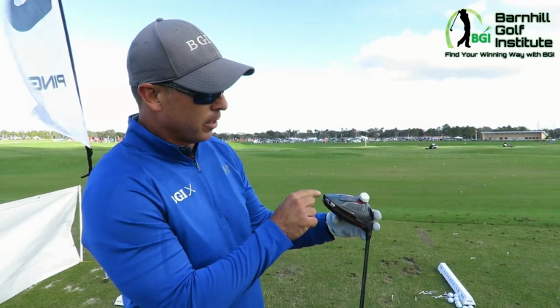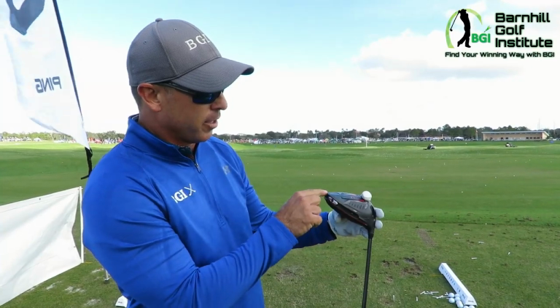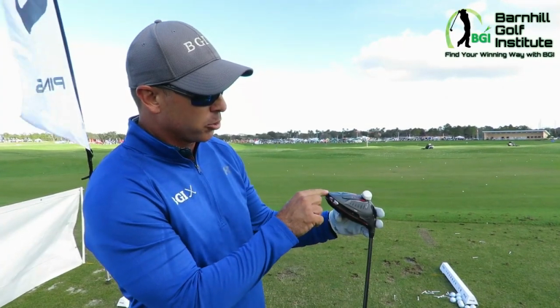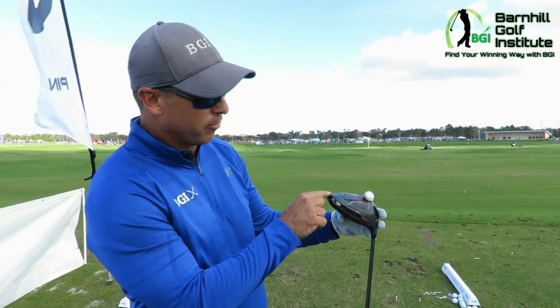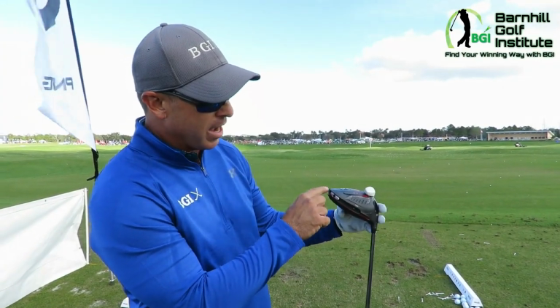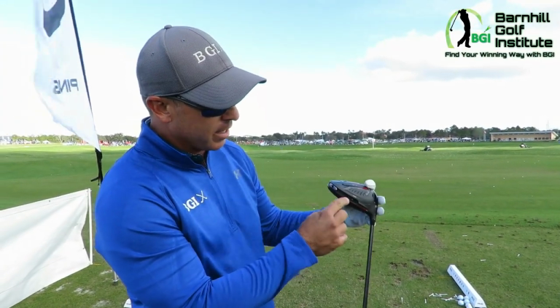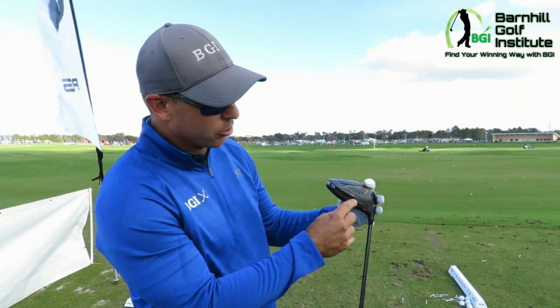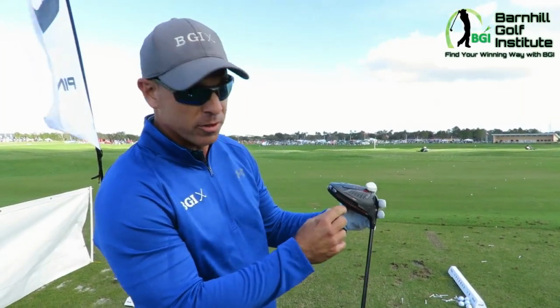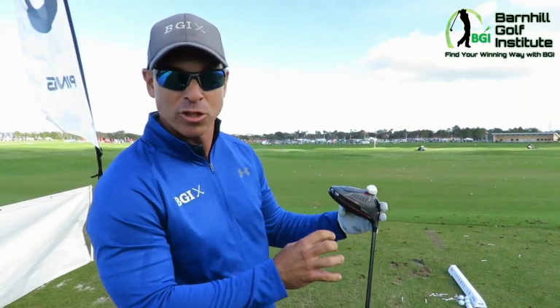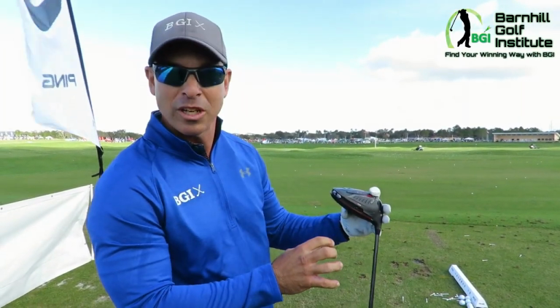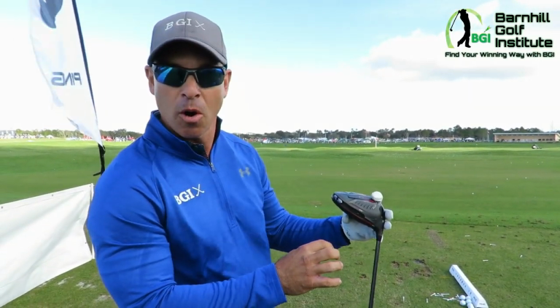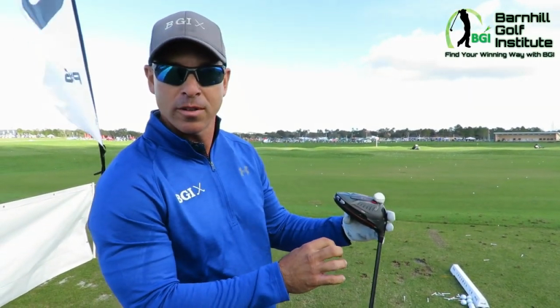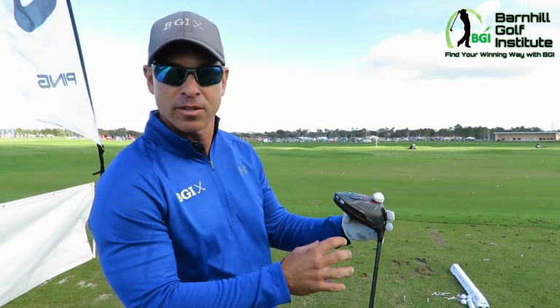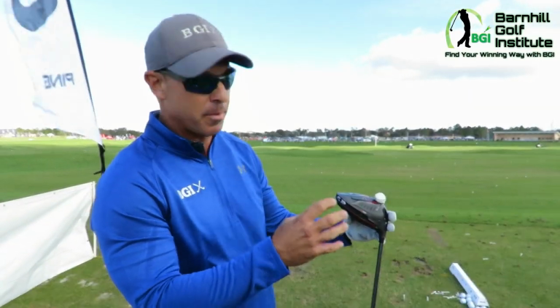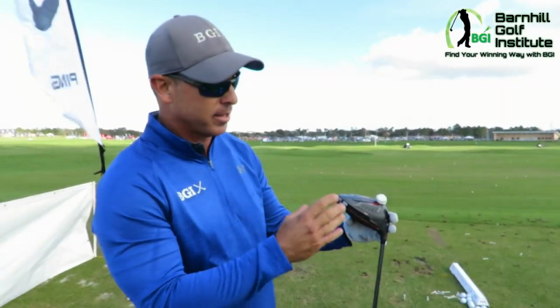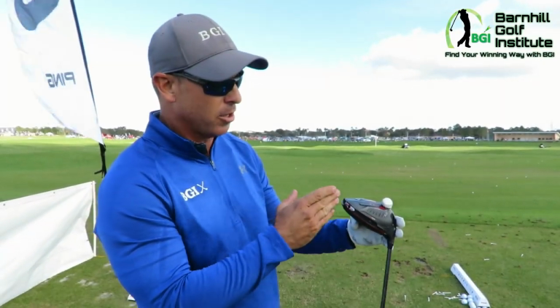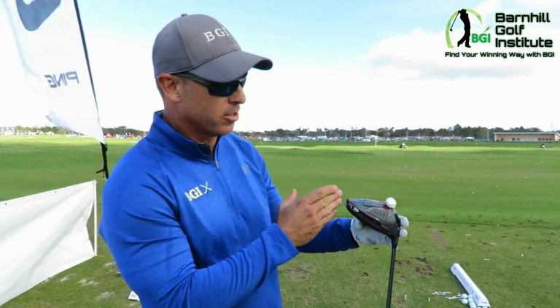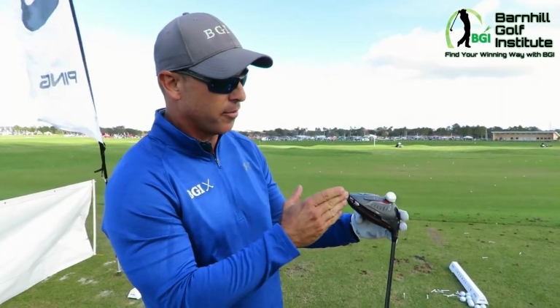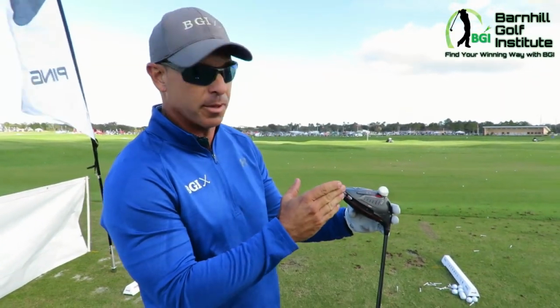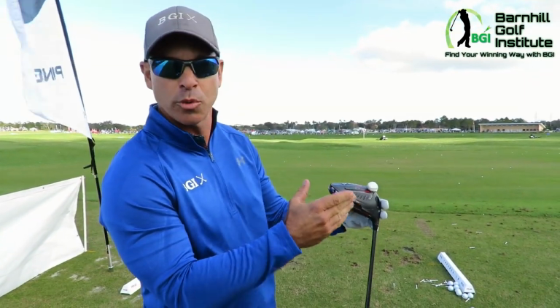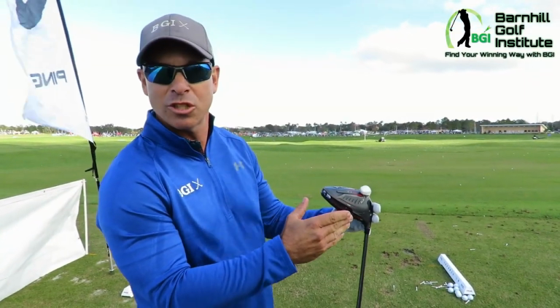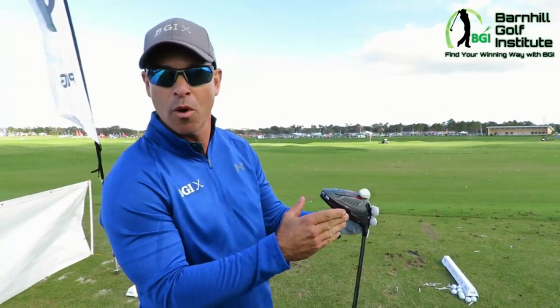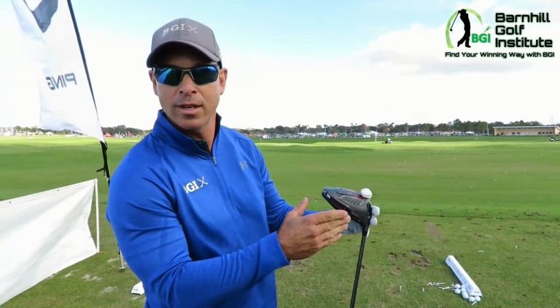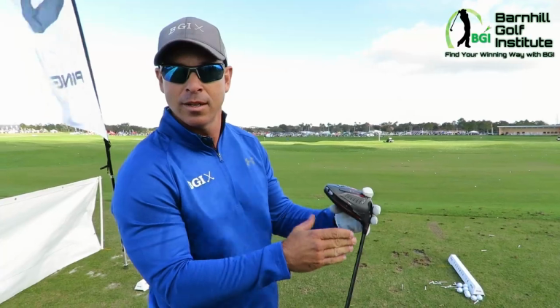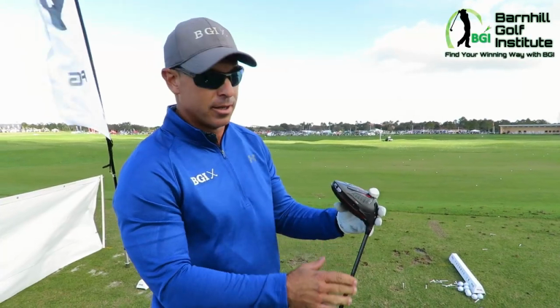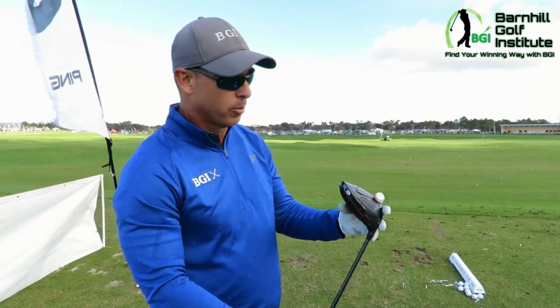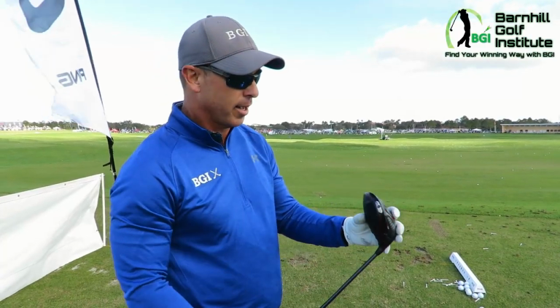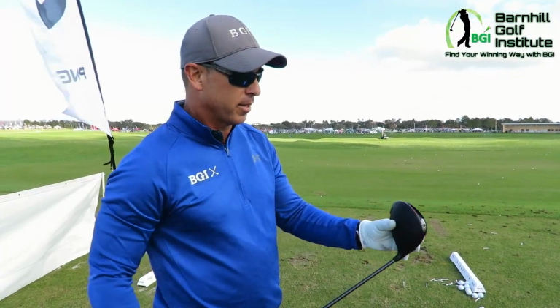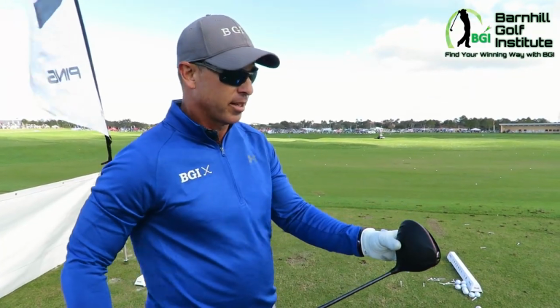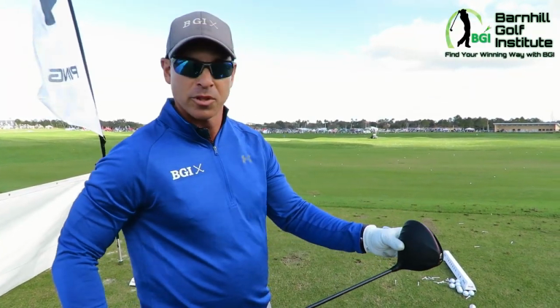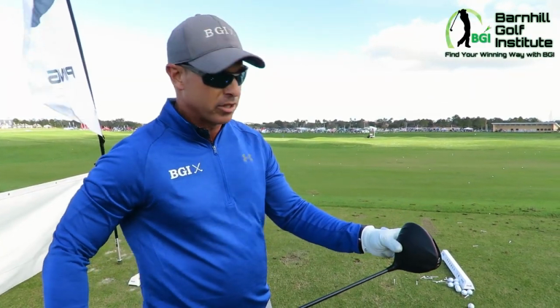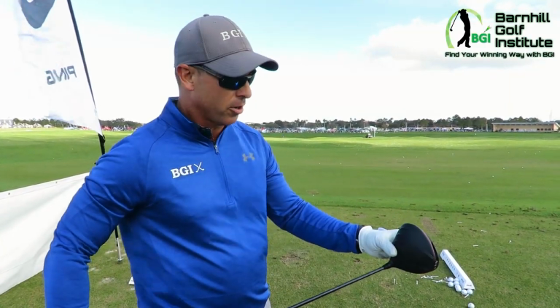The difference between fade and draw is about 20 yards. They're seeing about 10 yards difference between each position — that's what they've been seeing with the research.